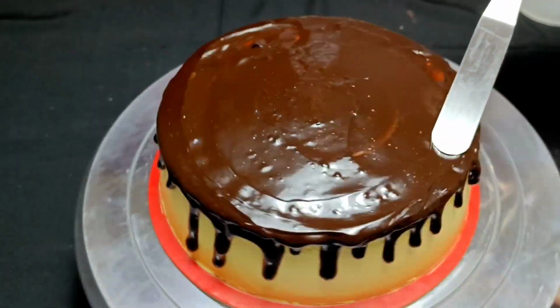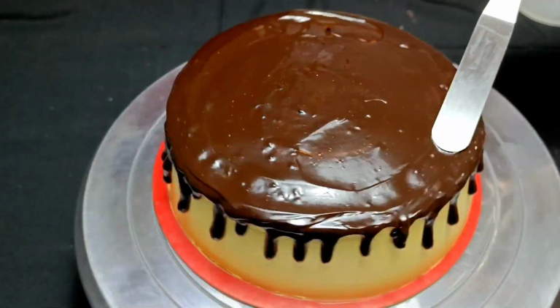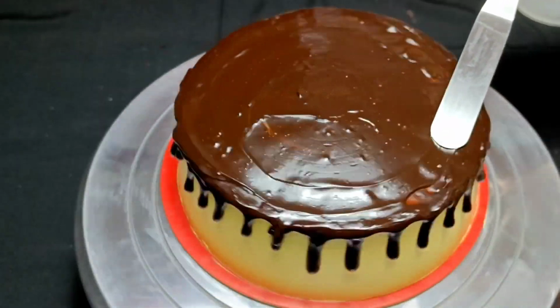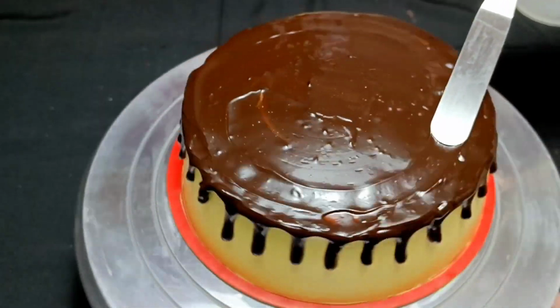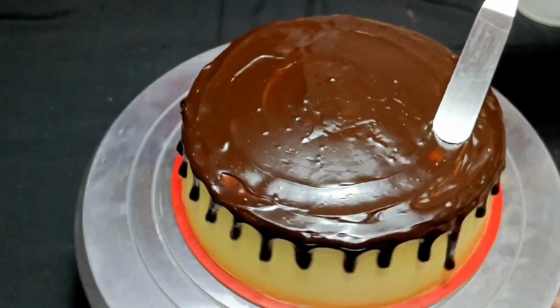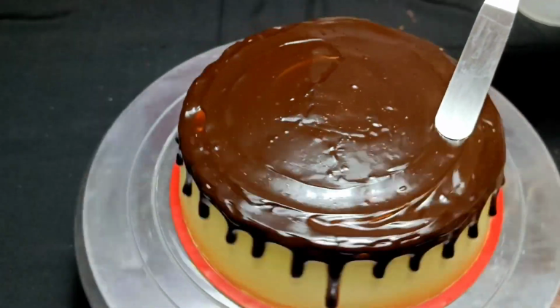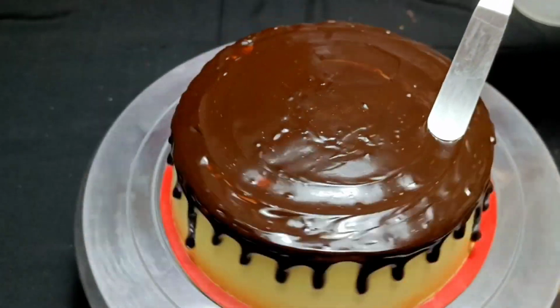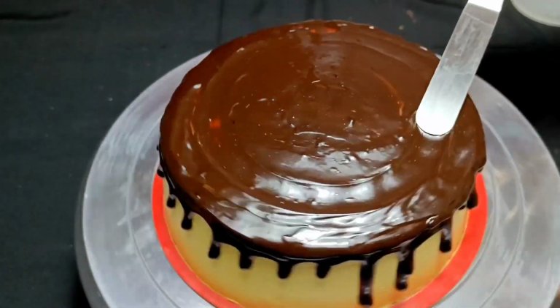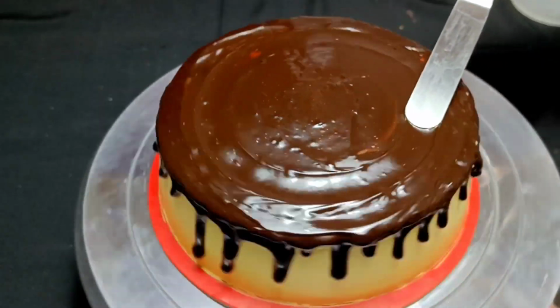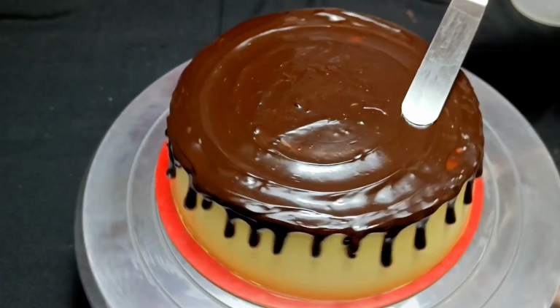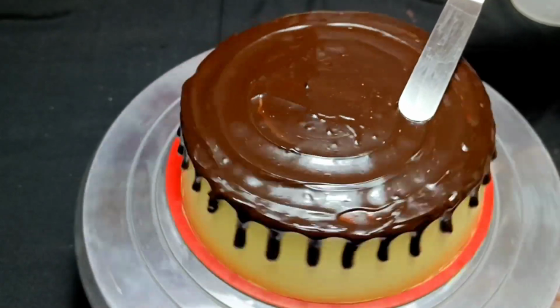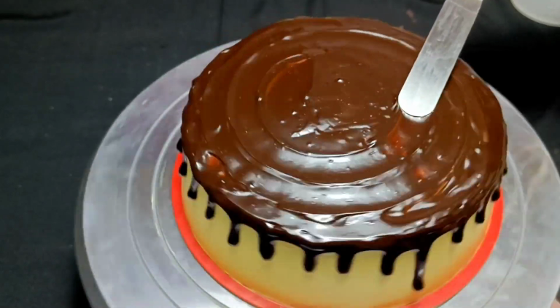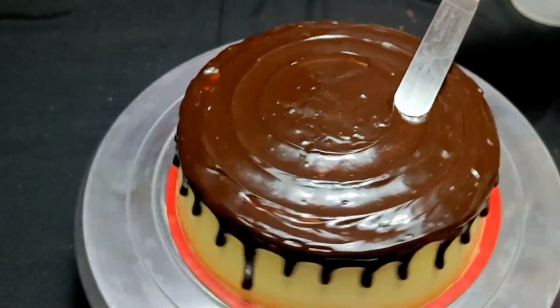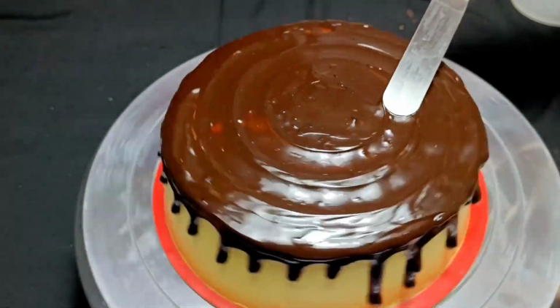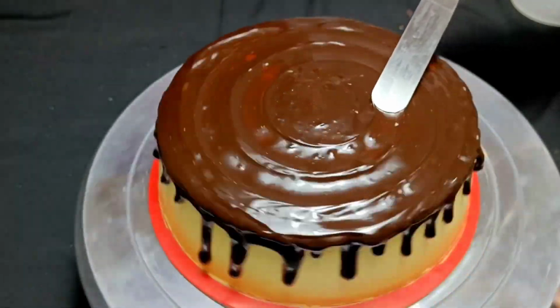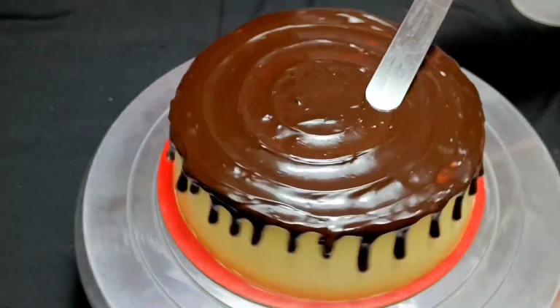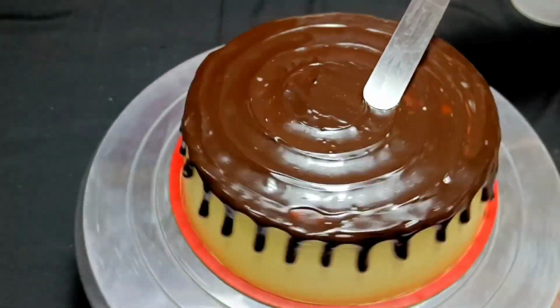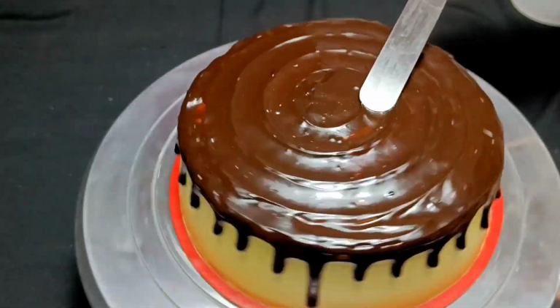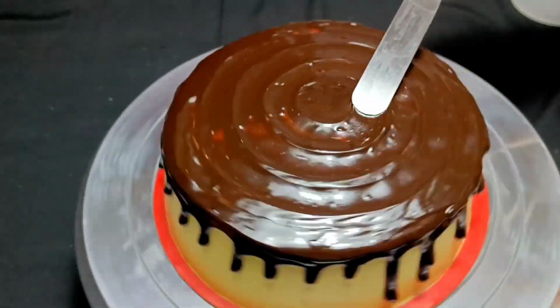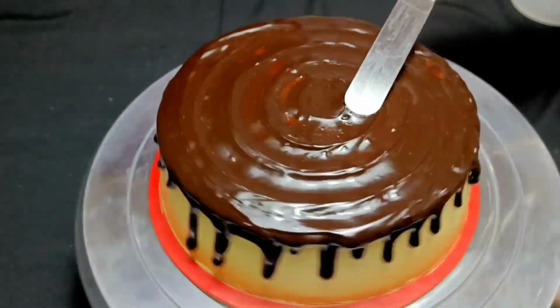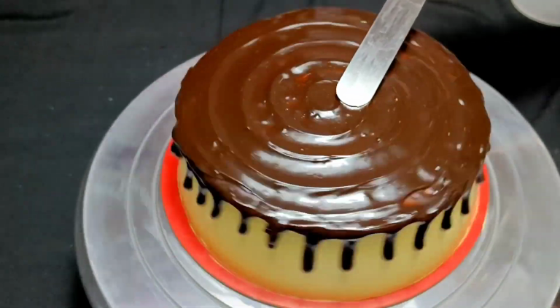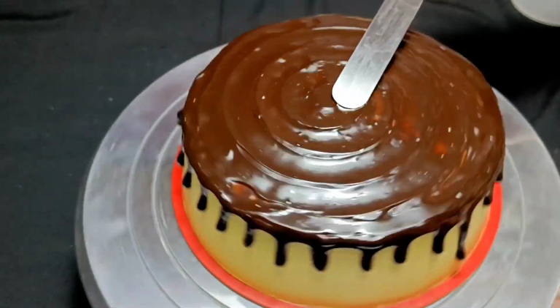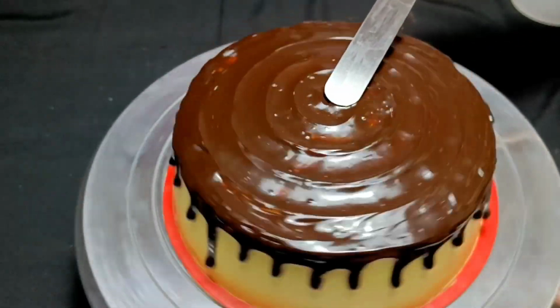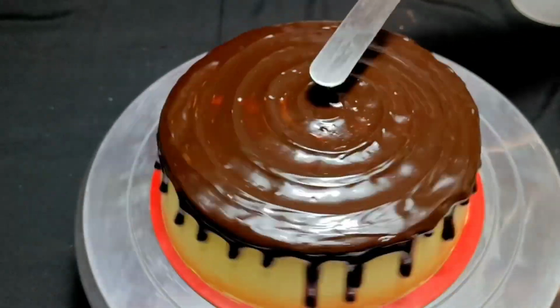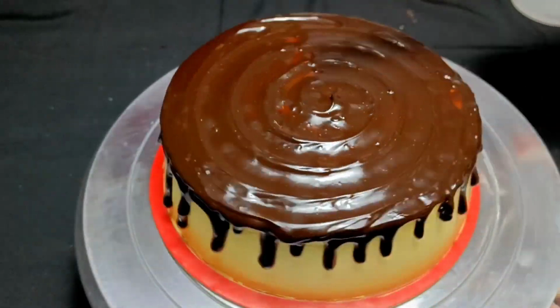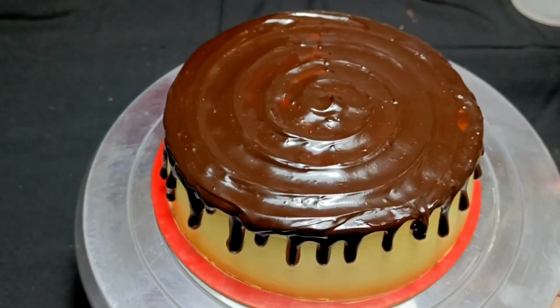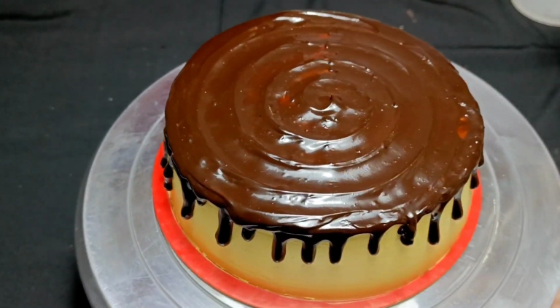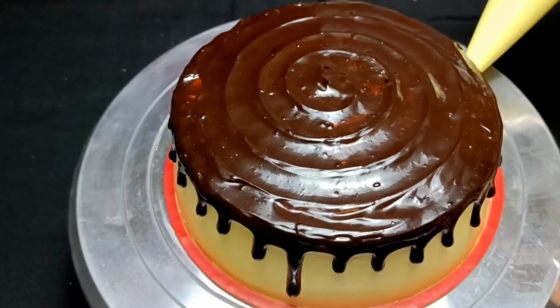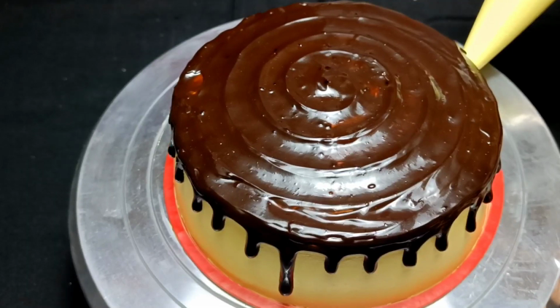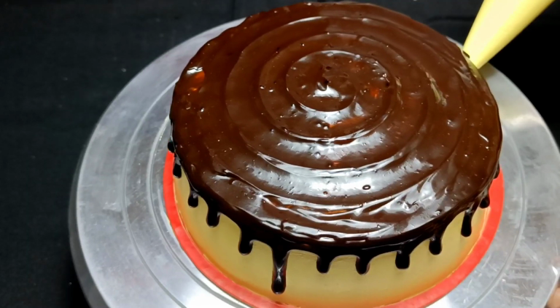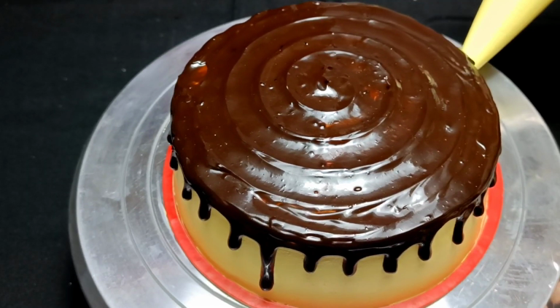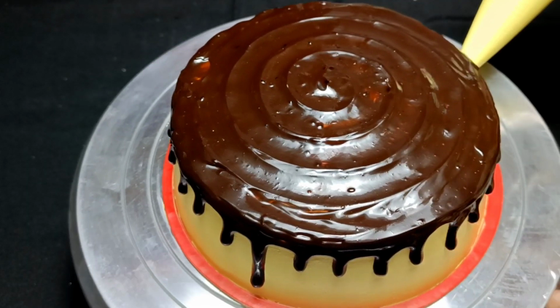Next, I am making a palette knife design with a round-round pattern. This design looks very beautiful.